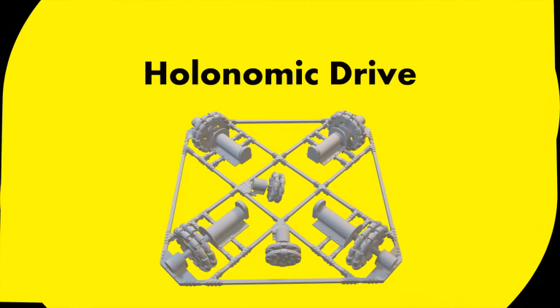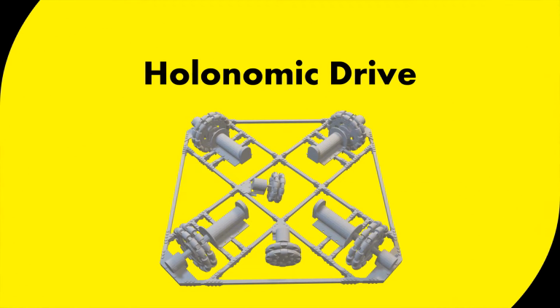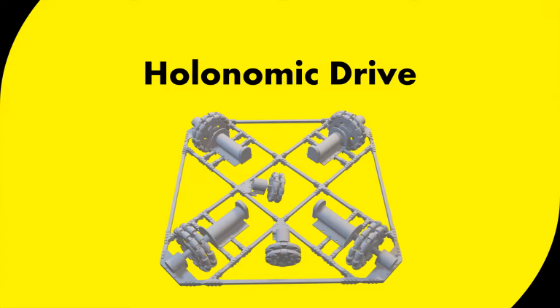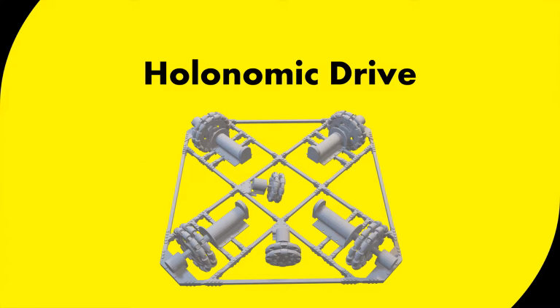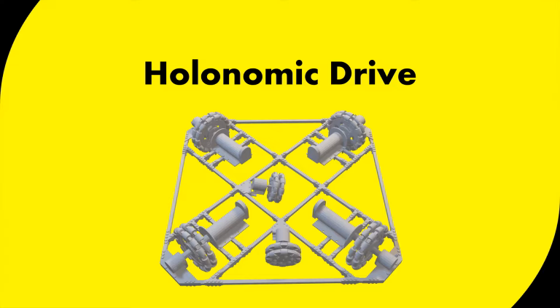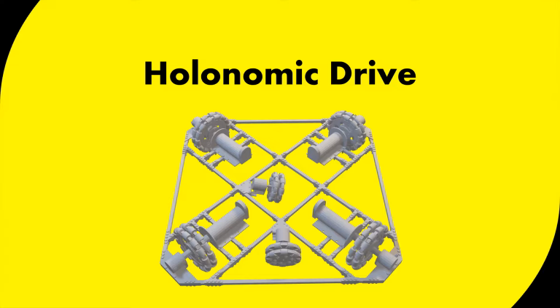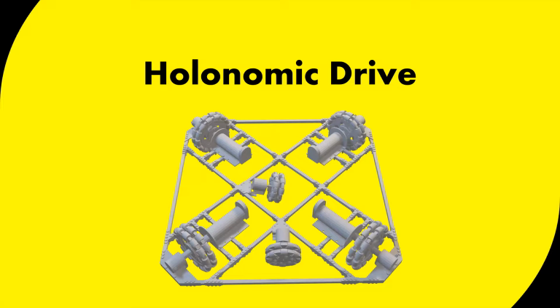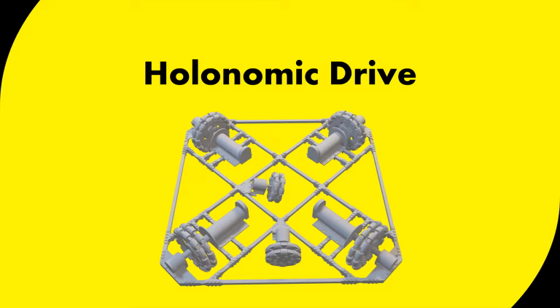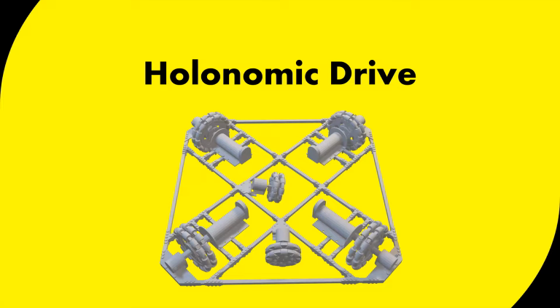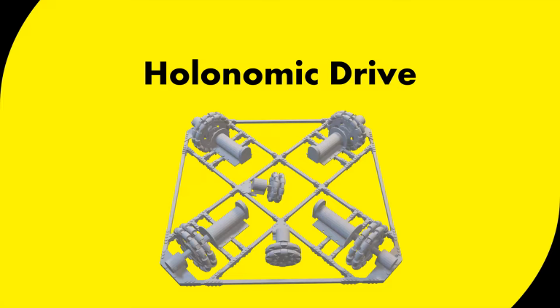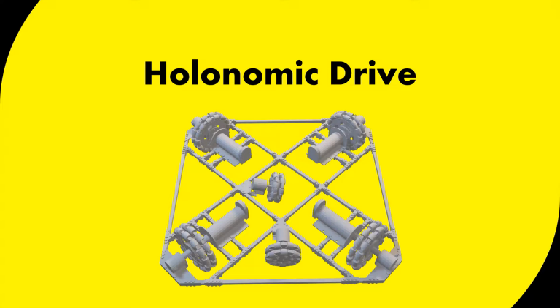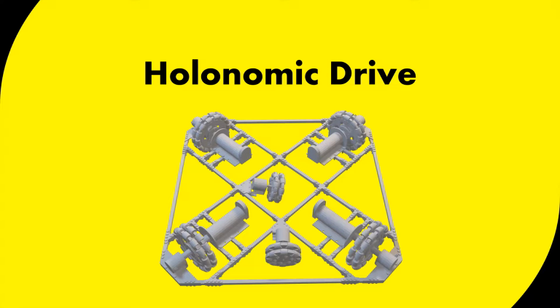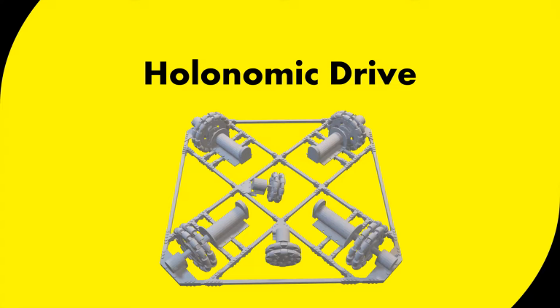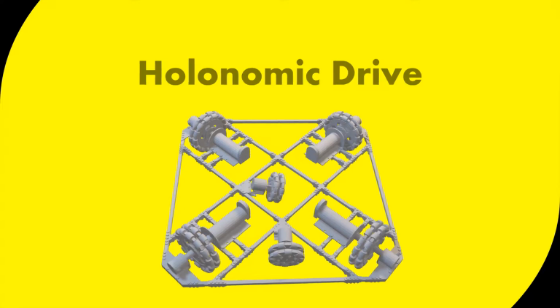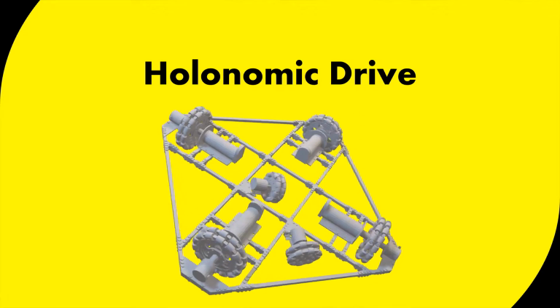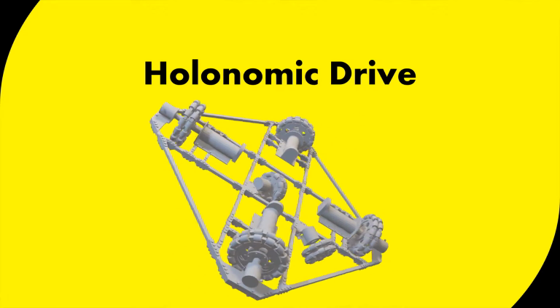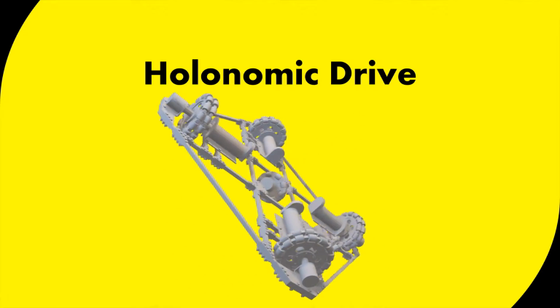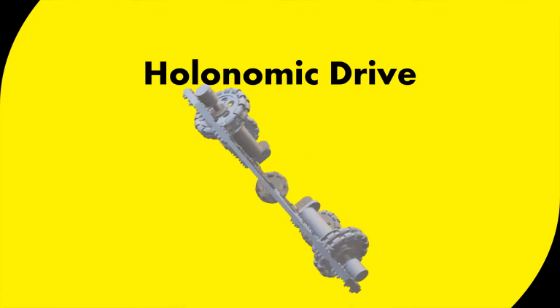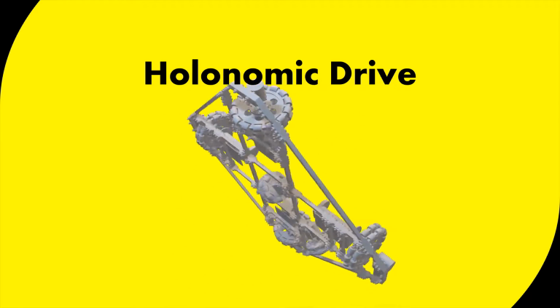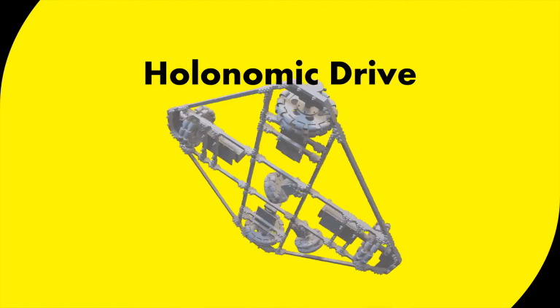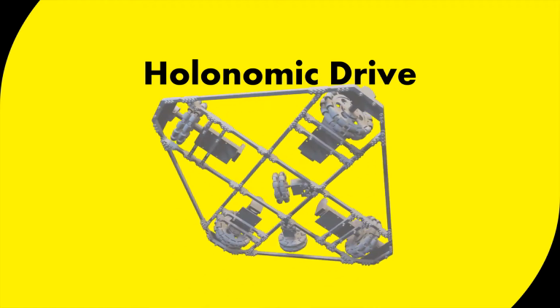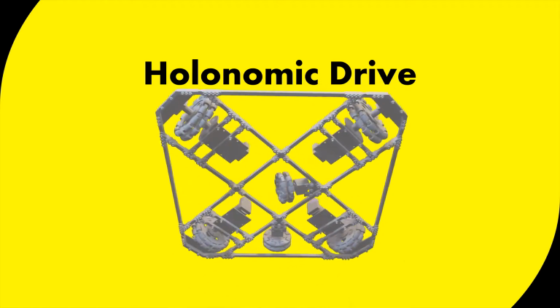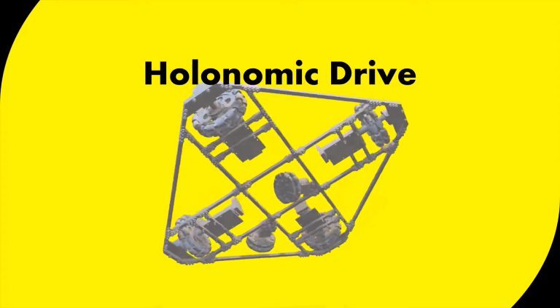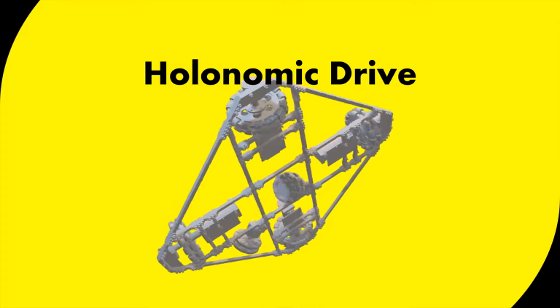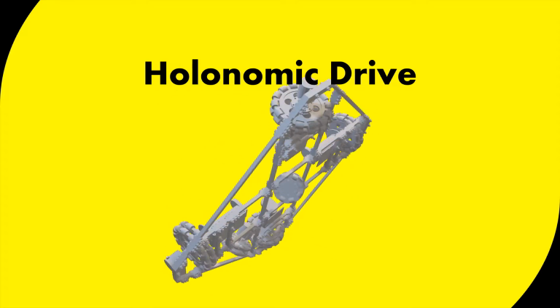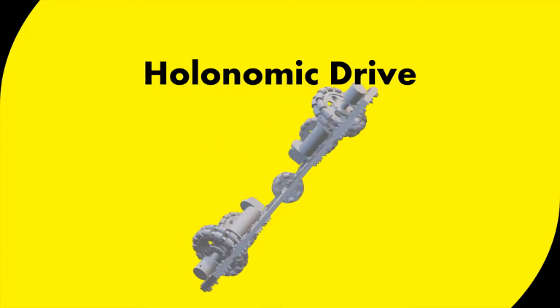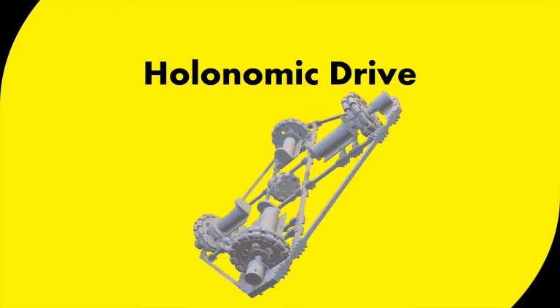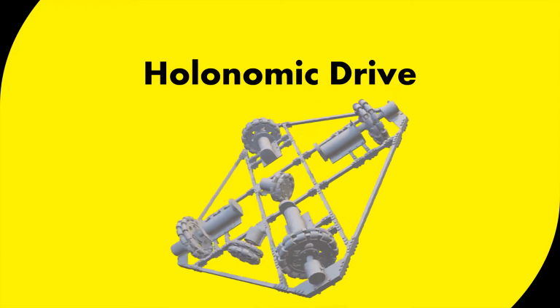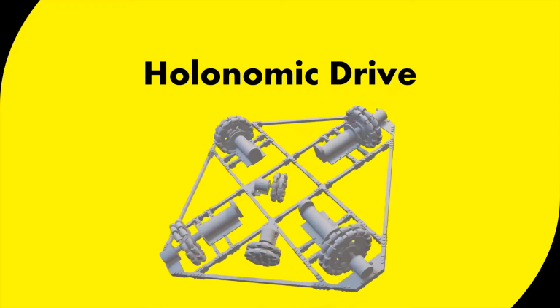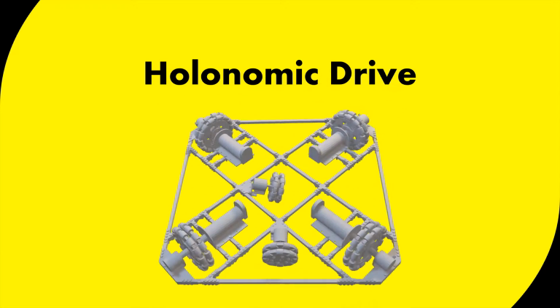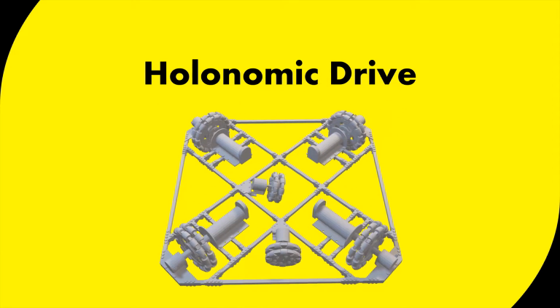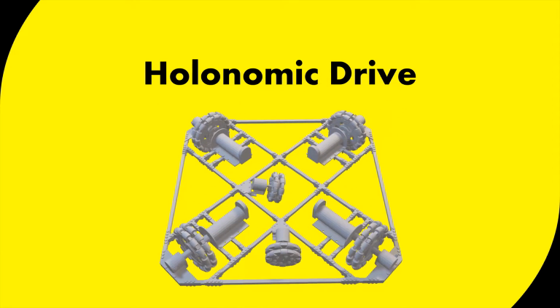Welcome to the video. Today we will learn about holonomic drive using omni-directional wheels.